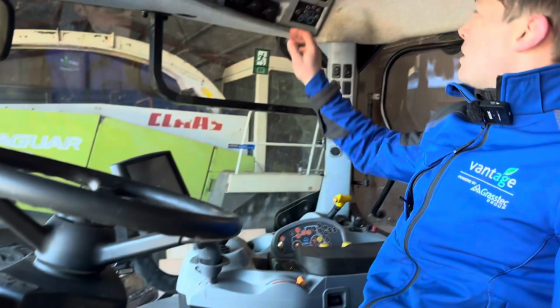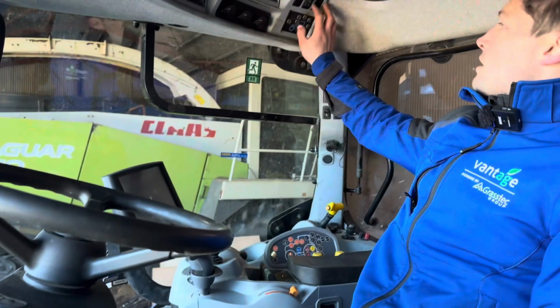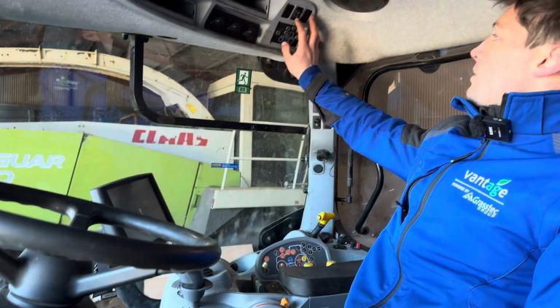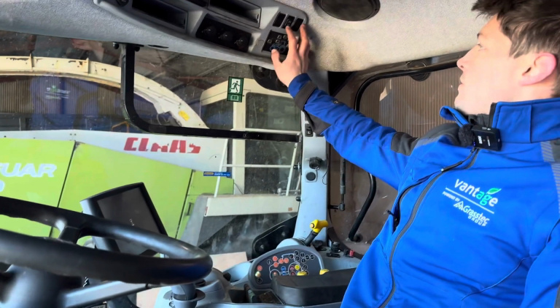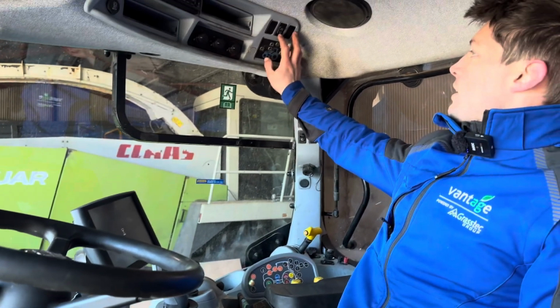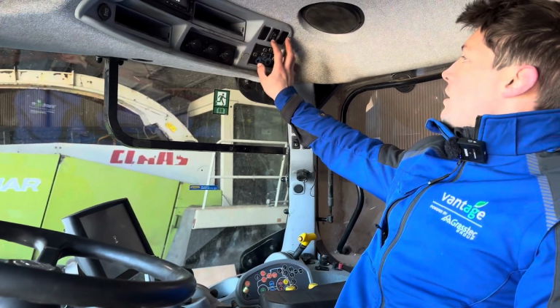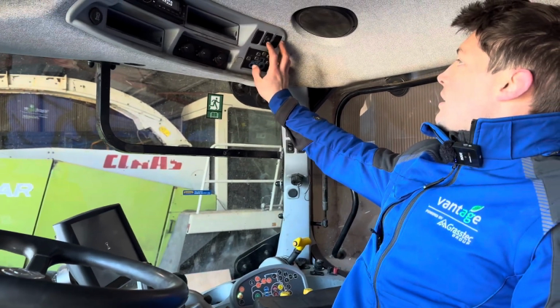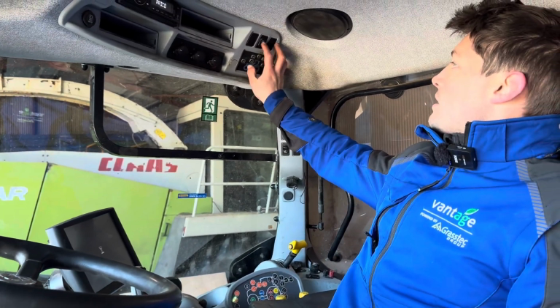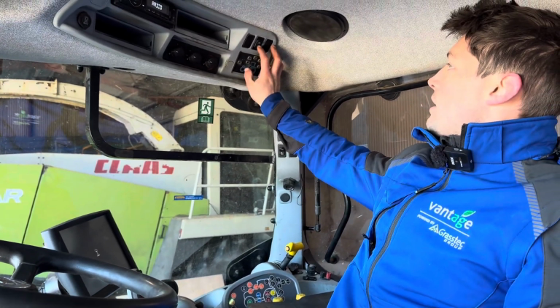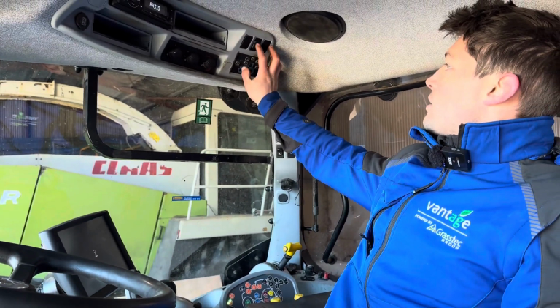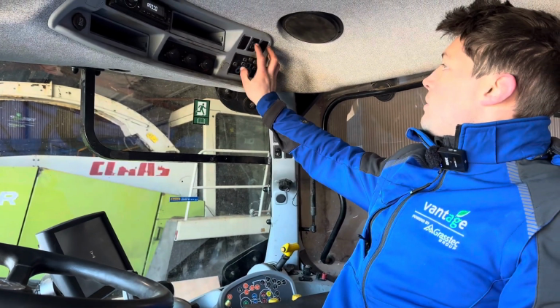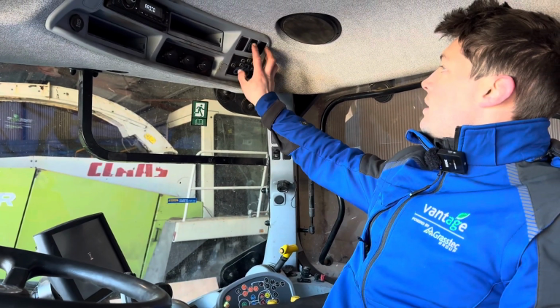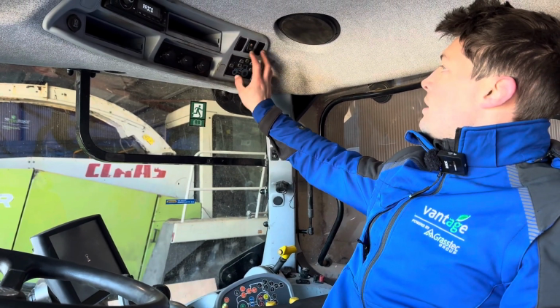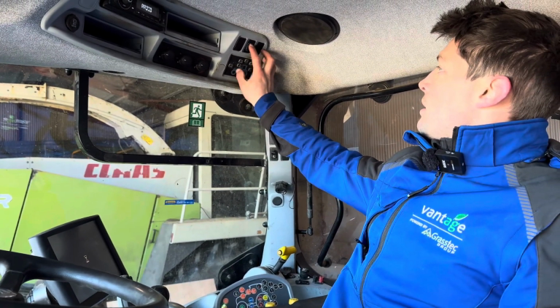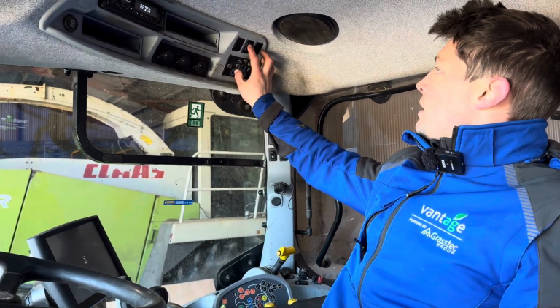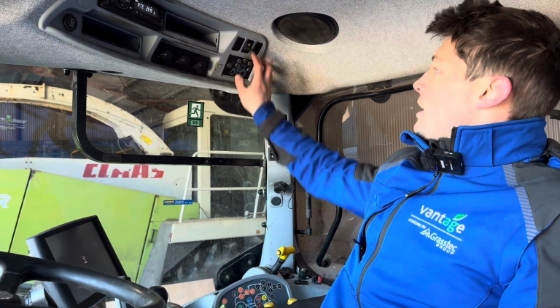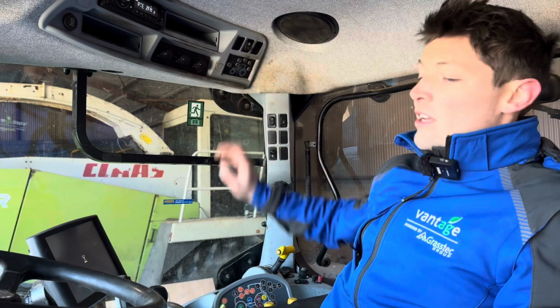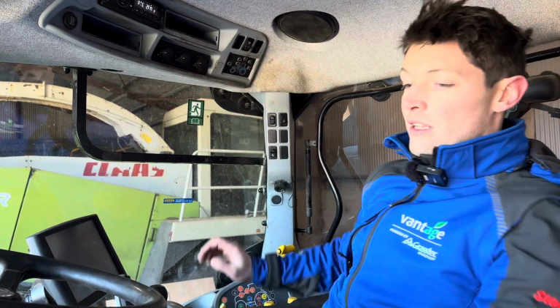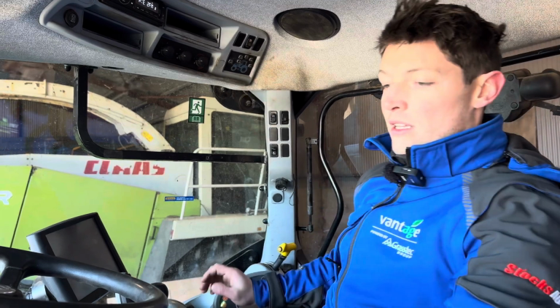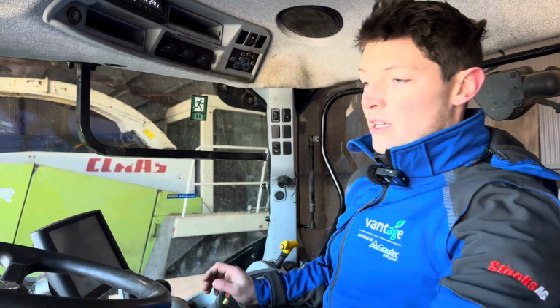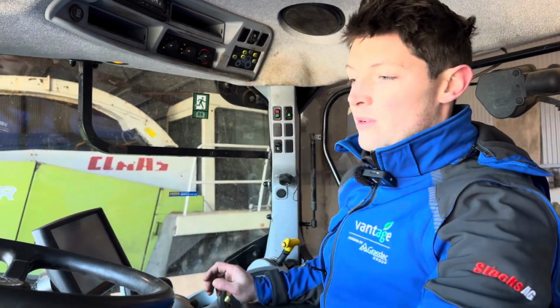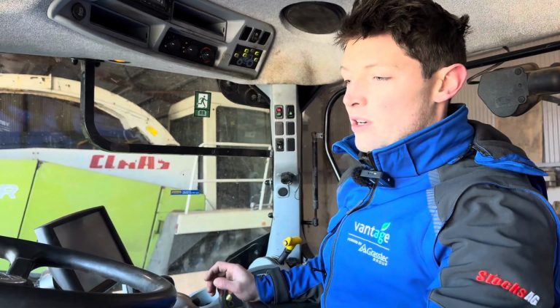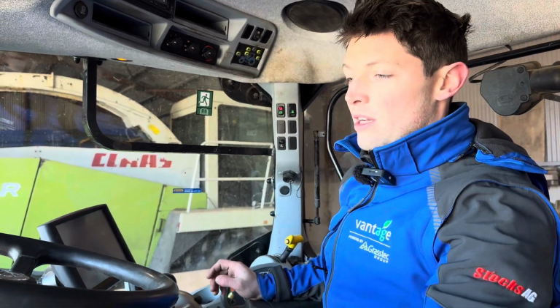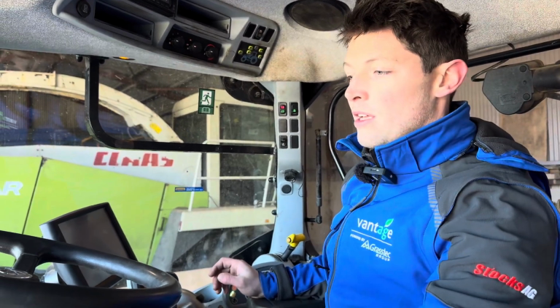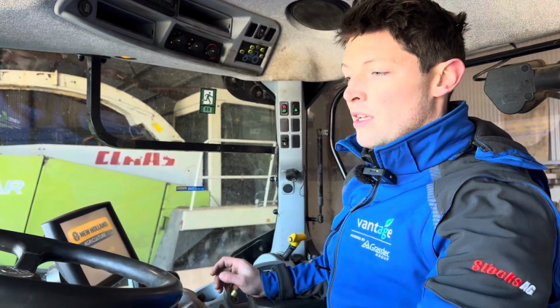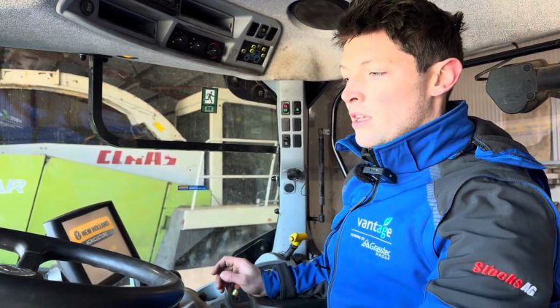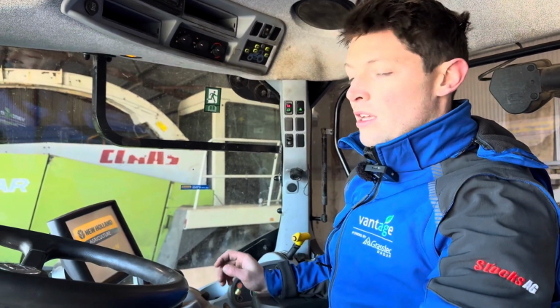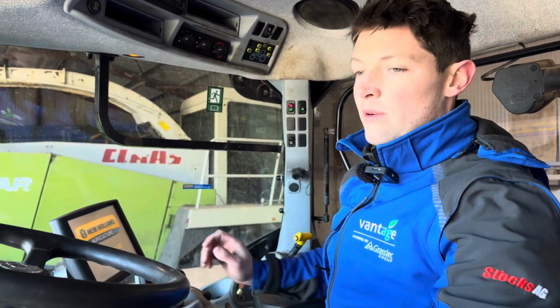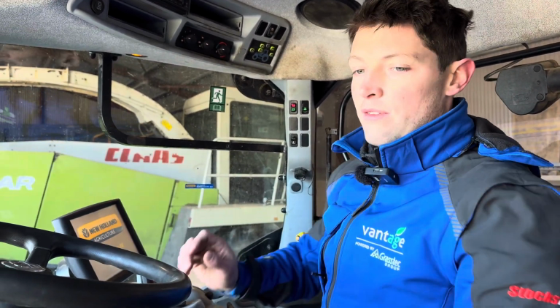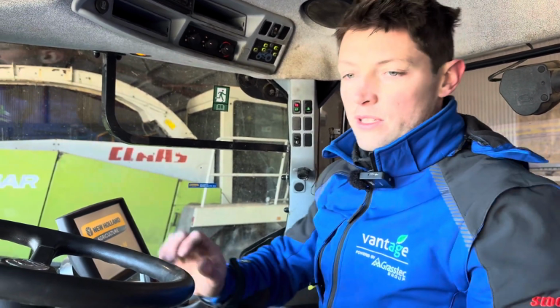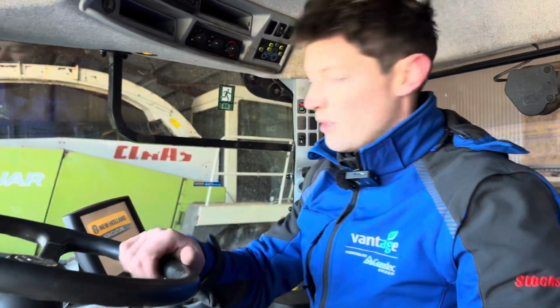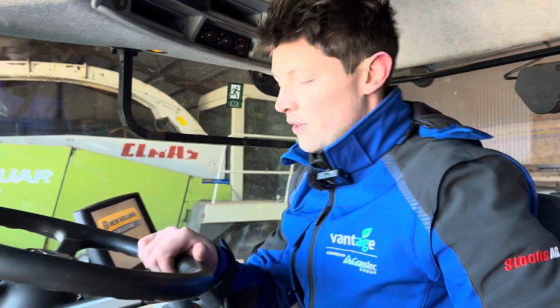So we'll just flick our lights on here from the handrail, turn around, and we'll have a look at the front.